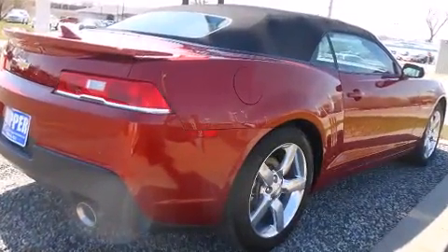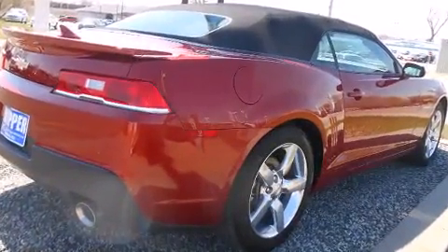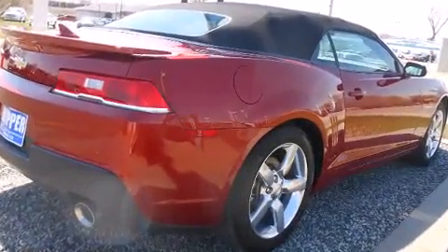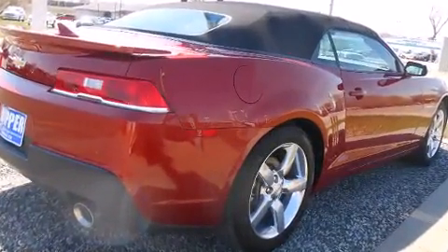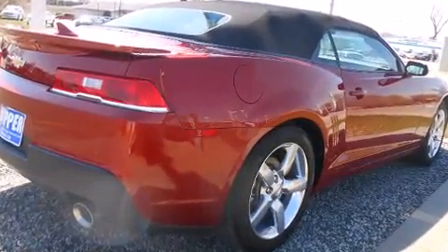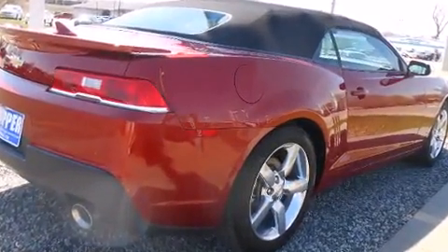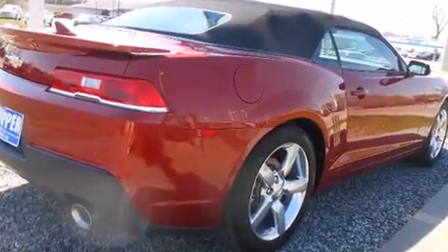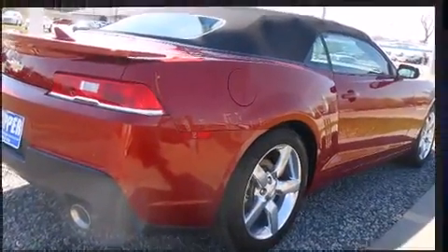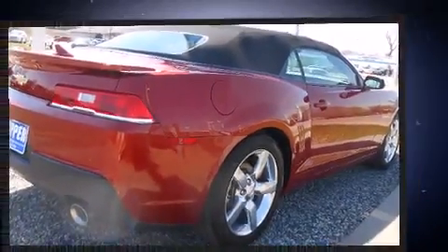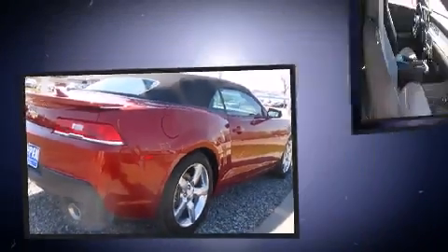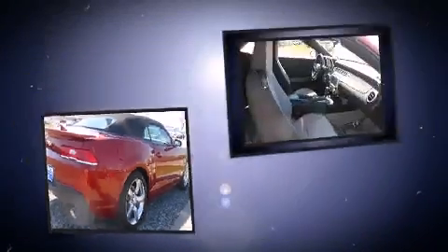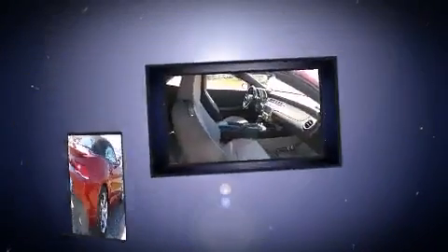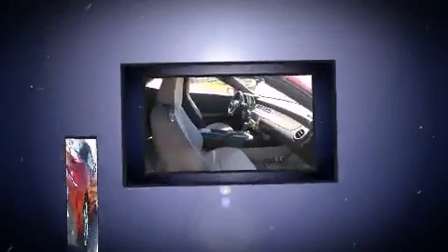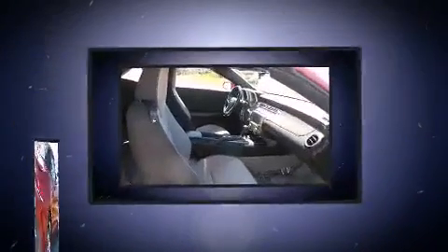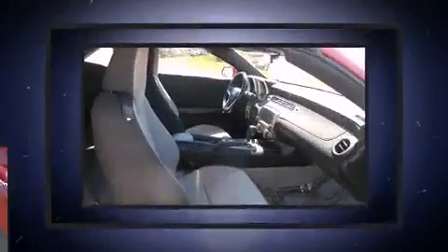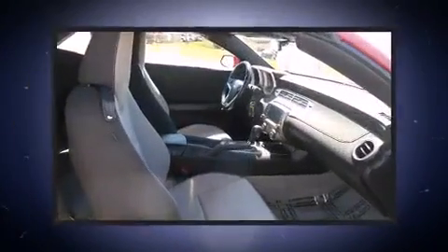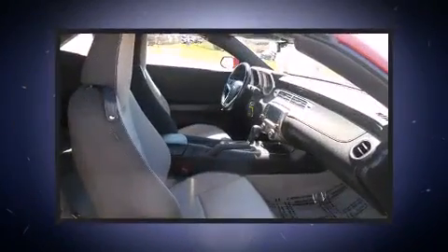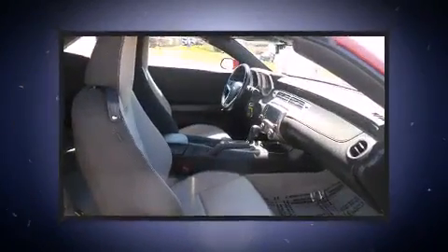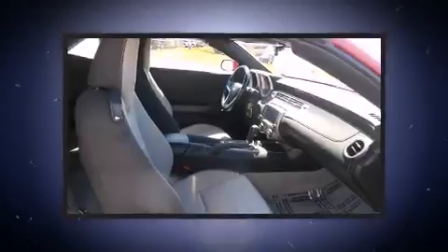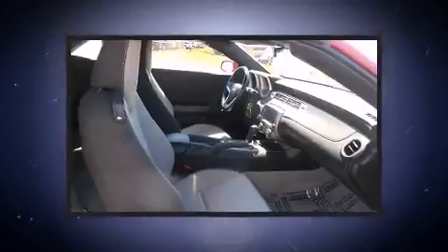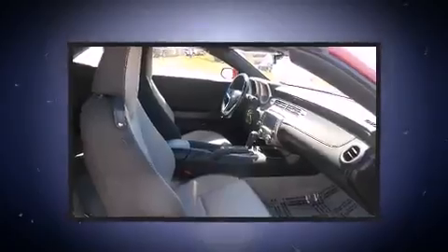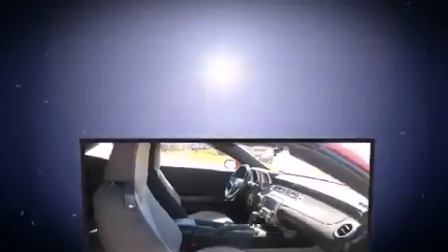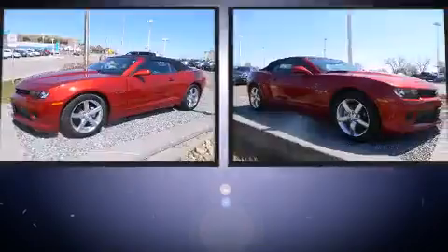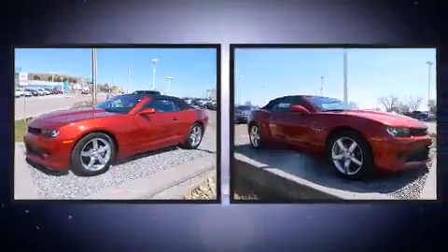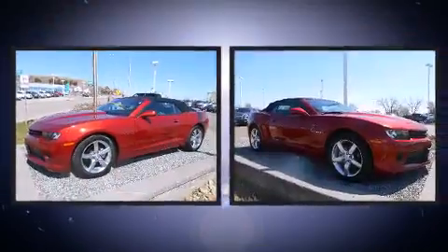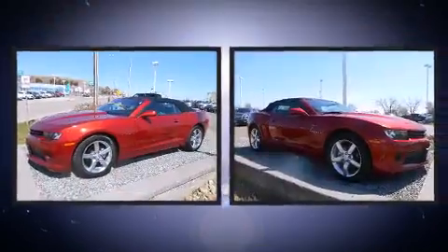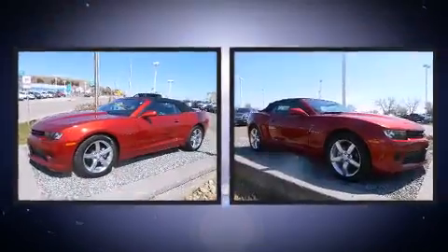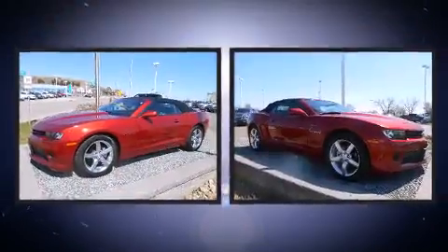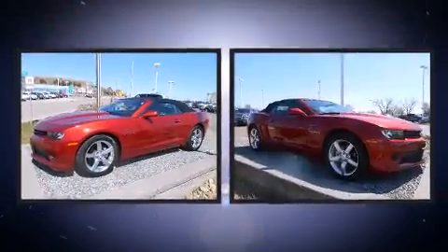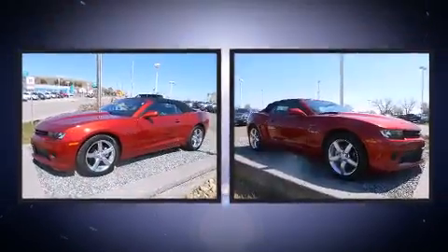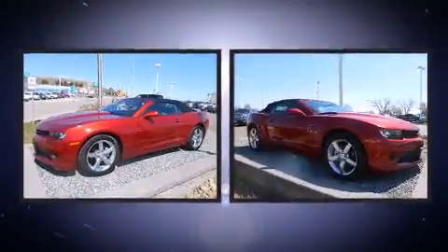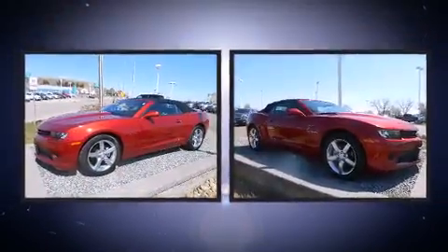Top features include a power convertible top, a power seat, a trip computer, and air conditioning.